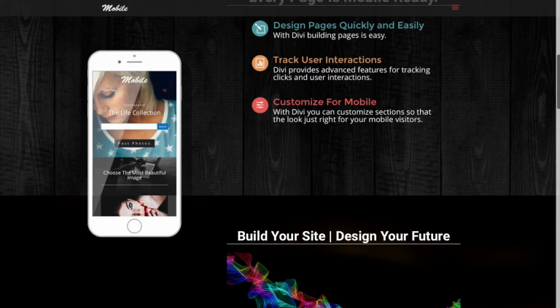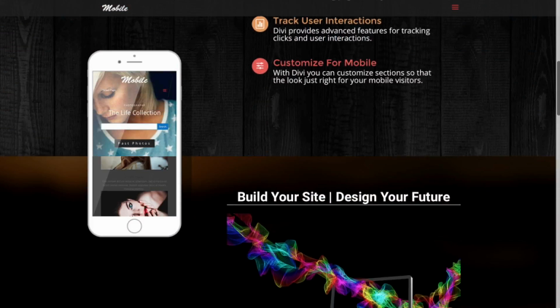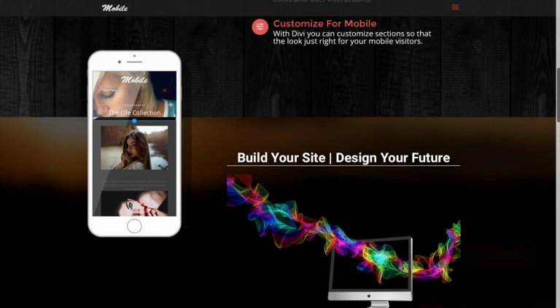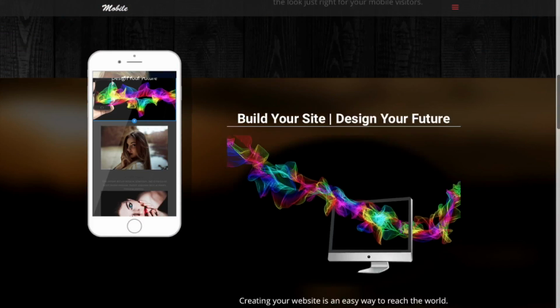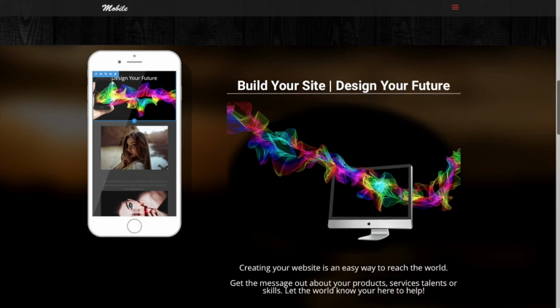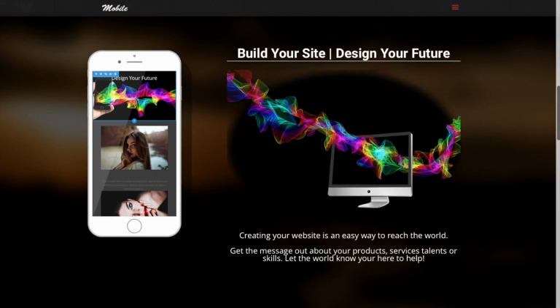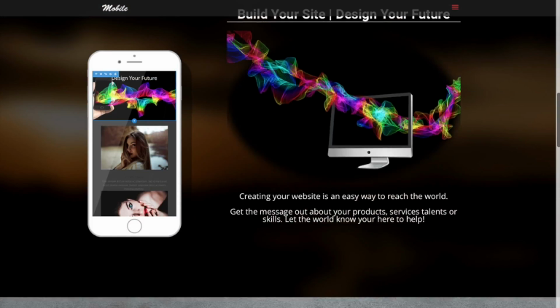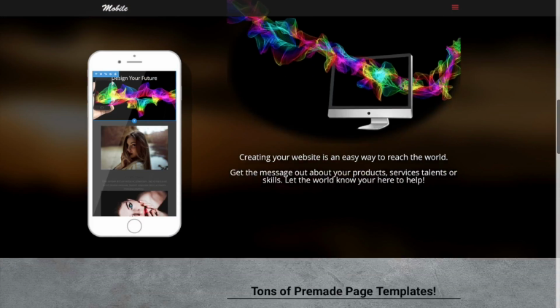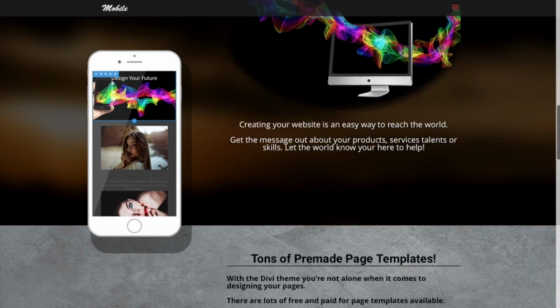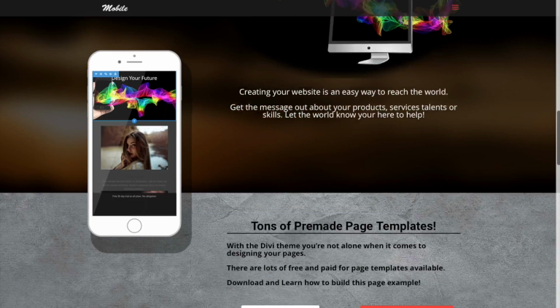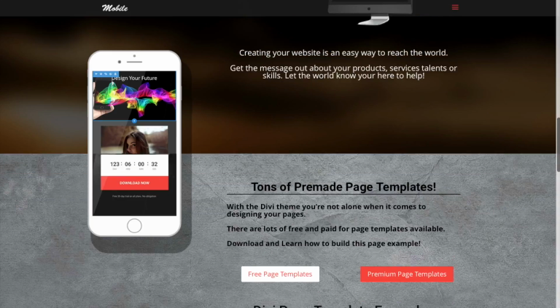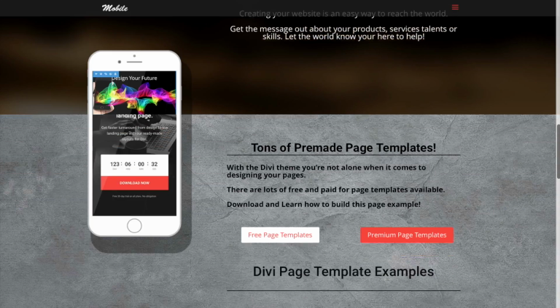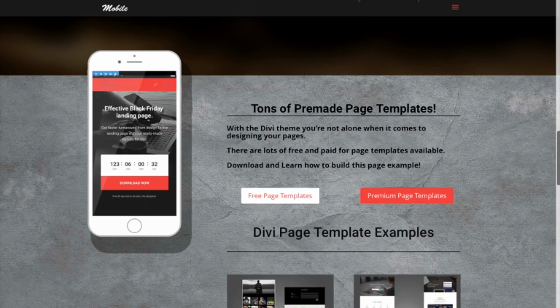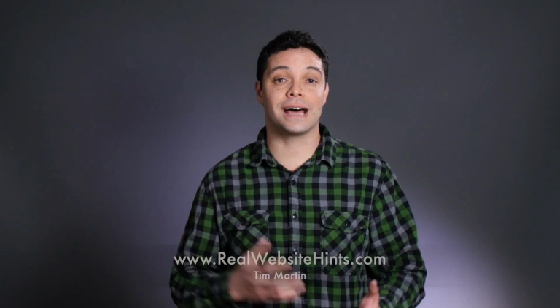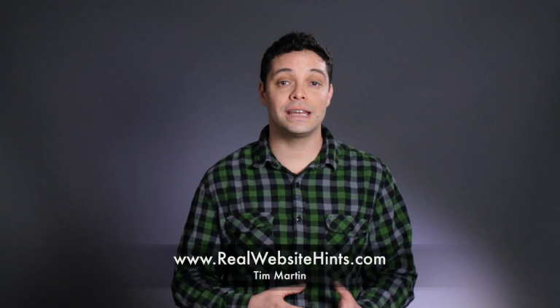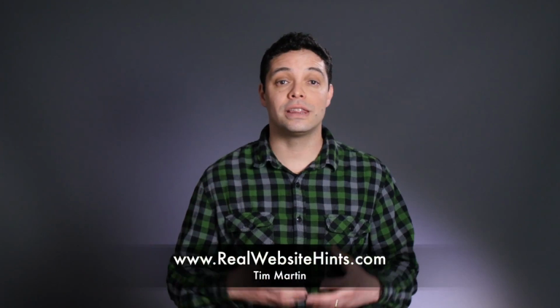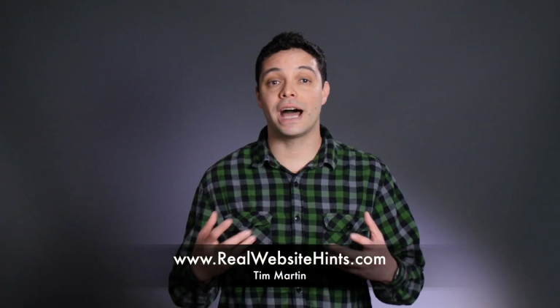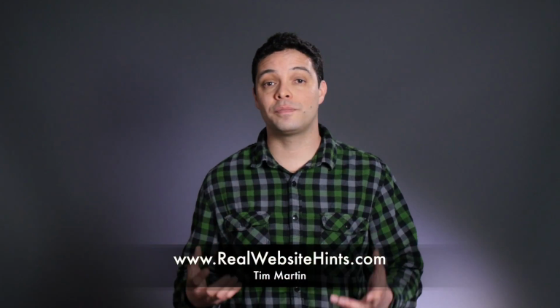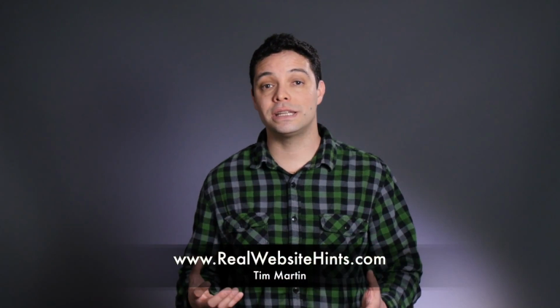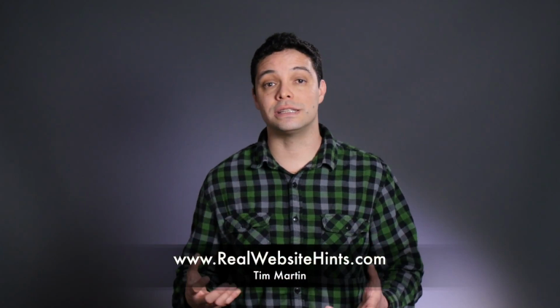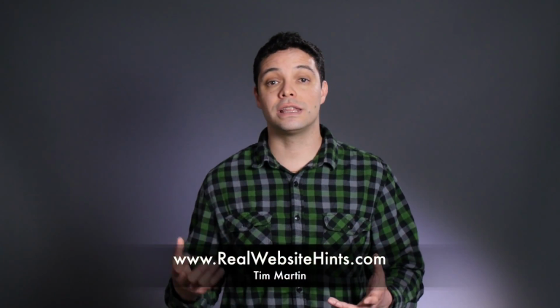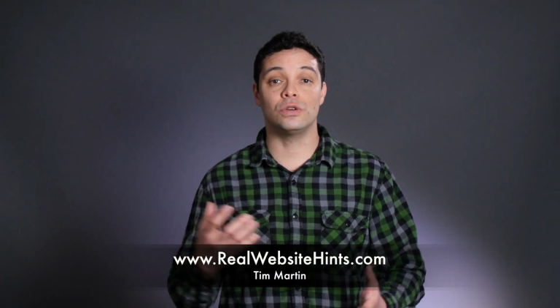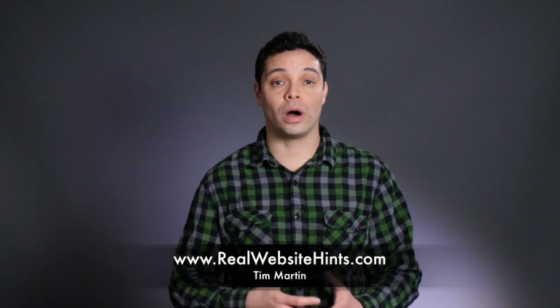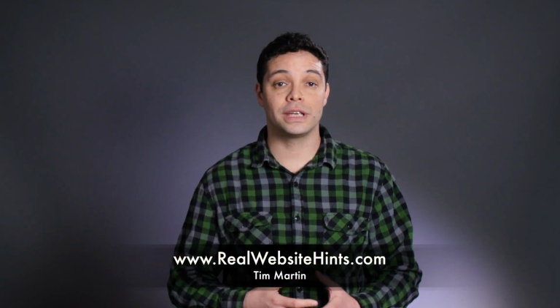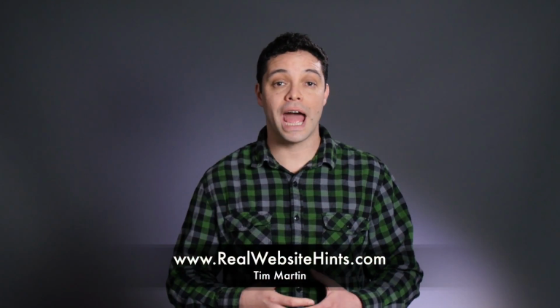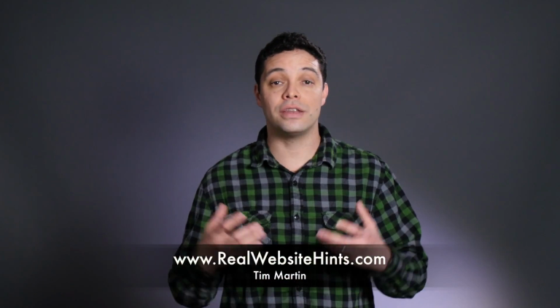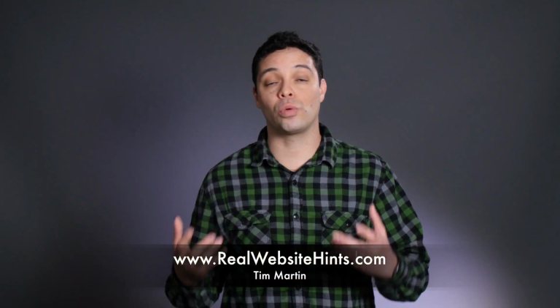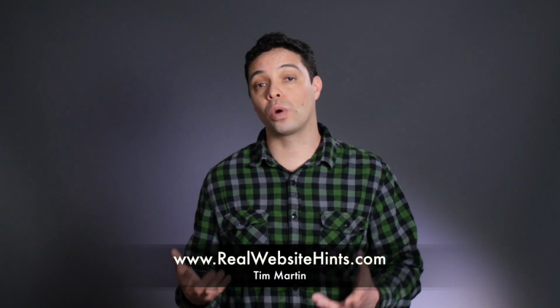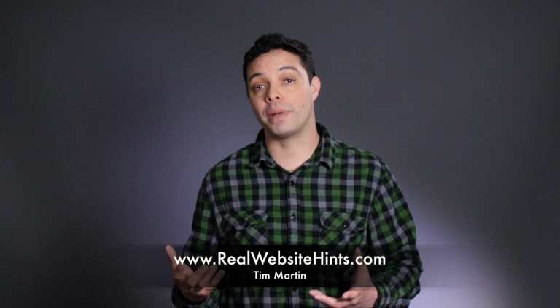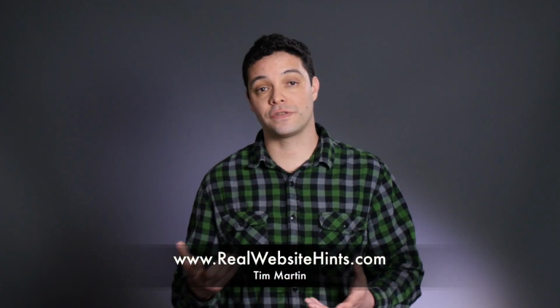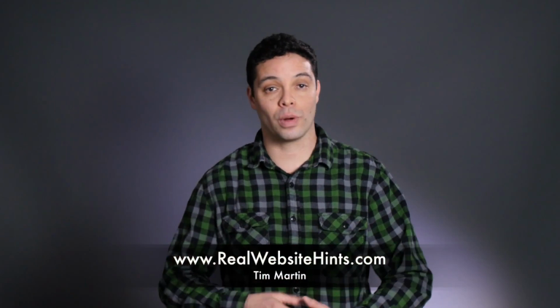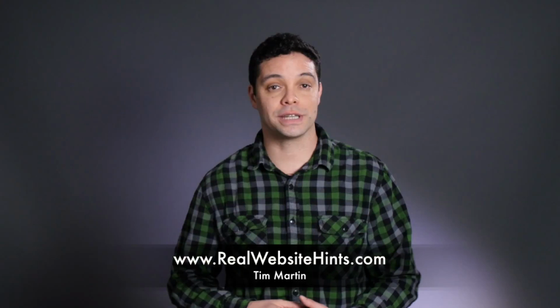The theme that you pick needs to have a good level of design flexibility so that you can design the kind of pages that you want and that will work best for your website.